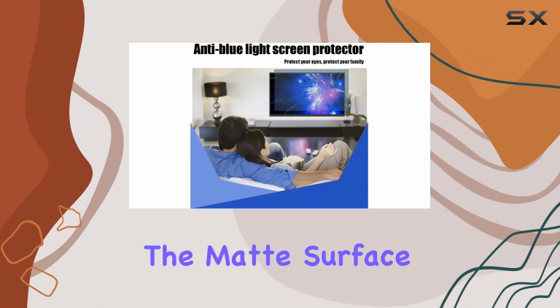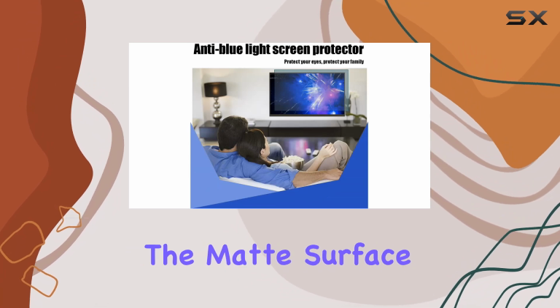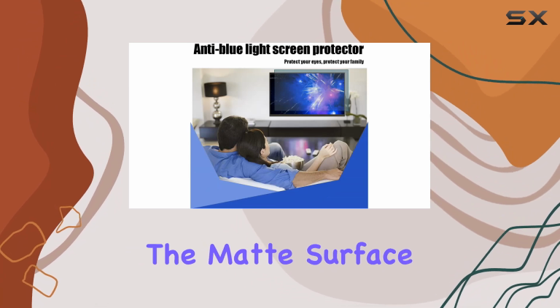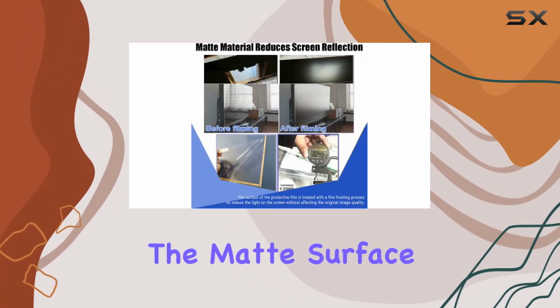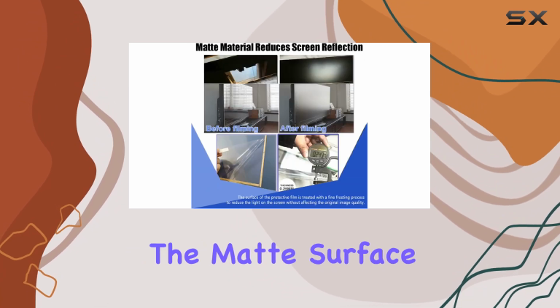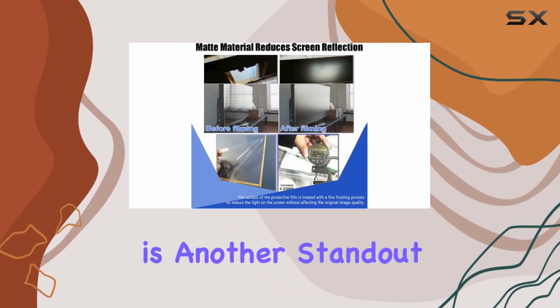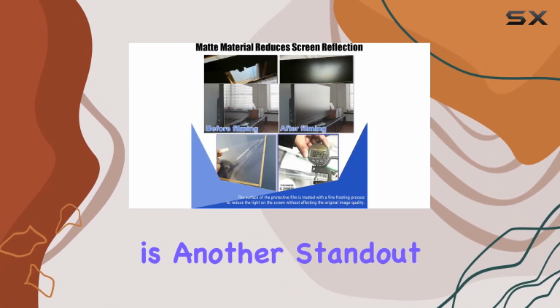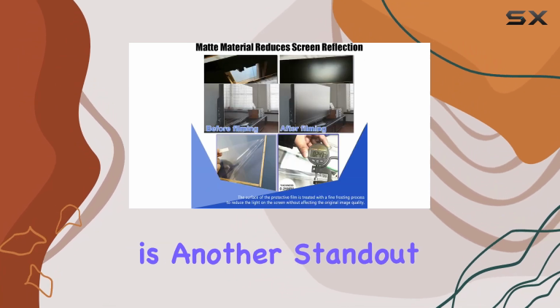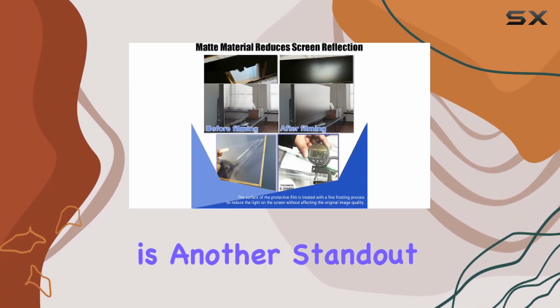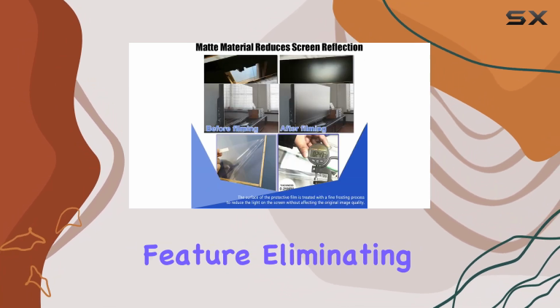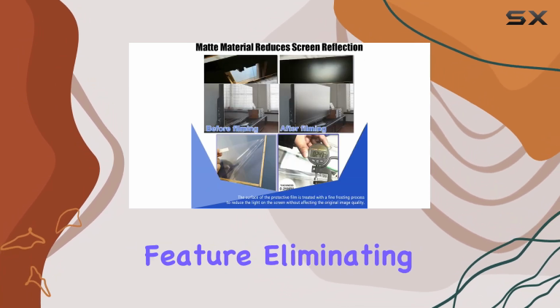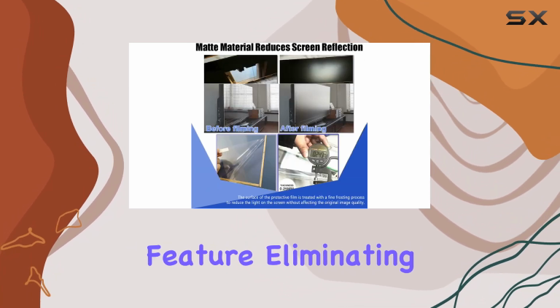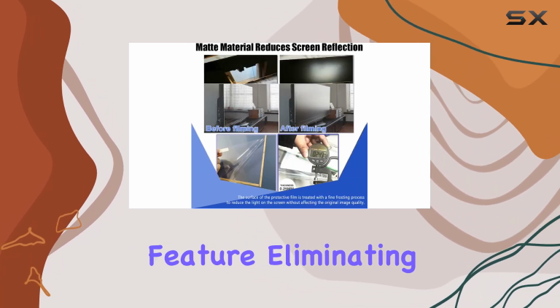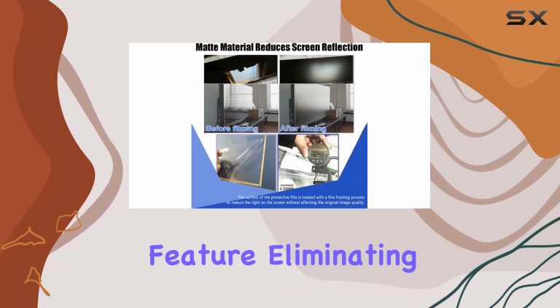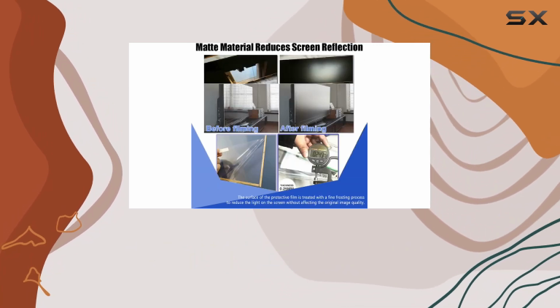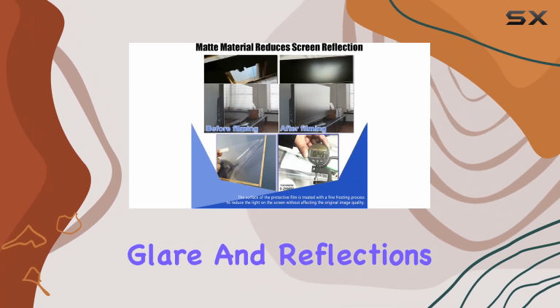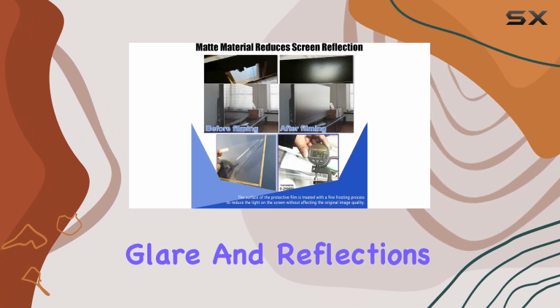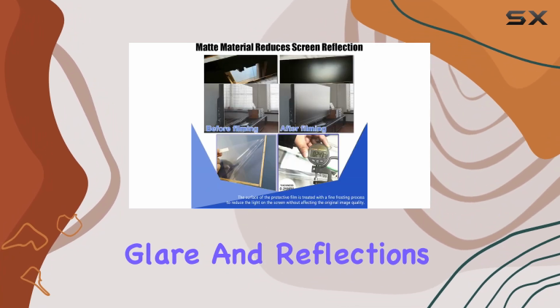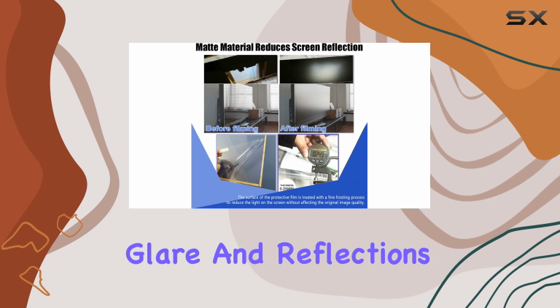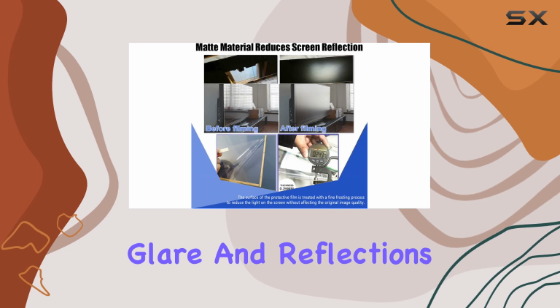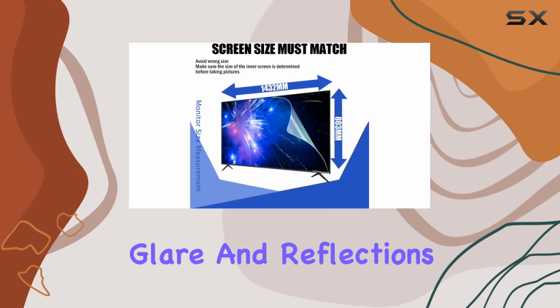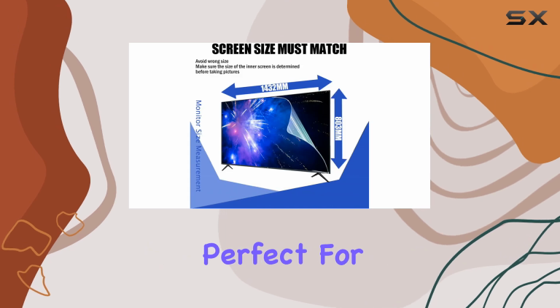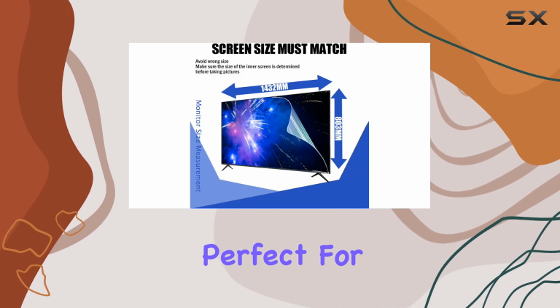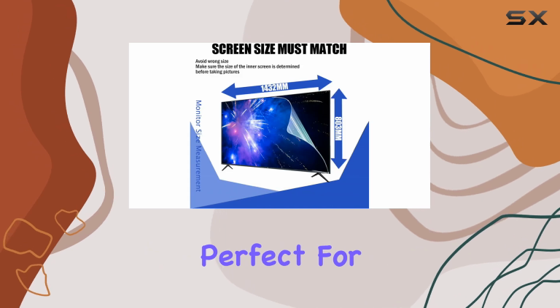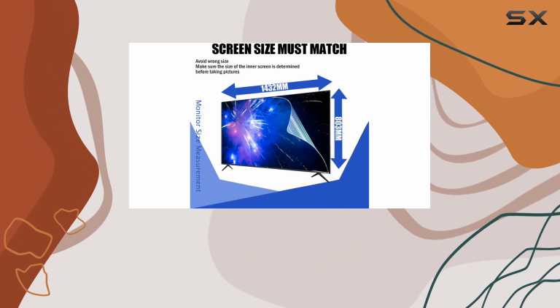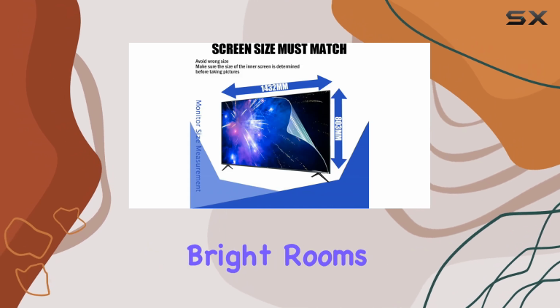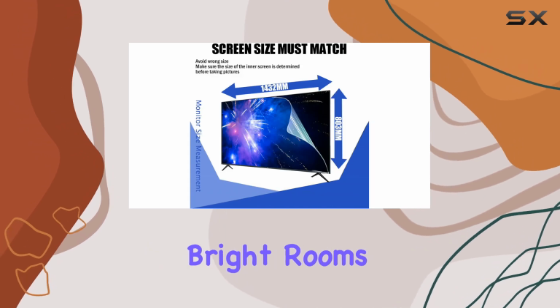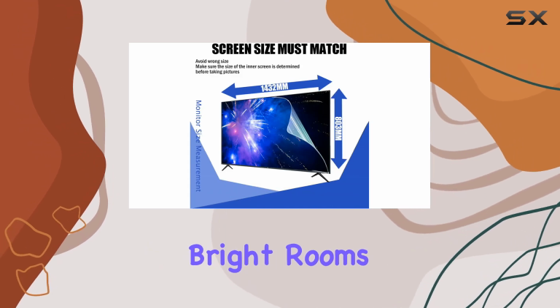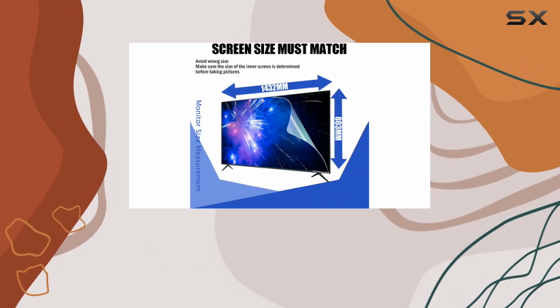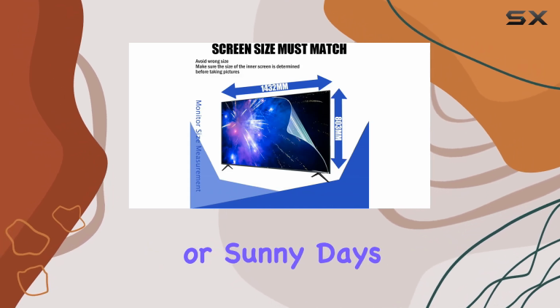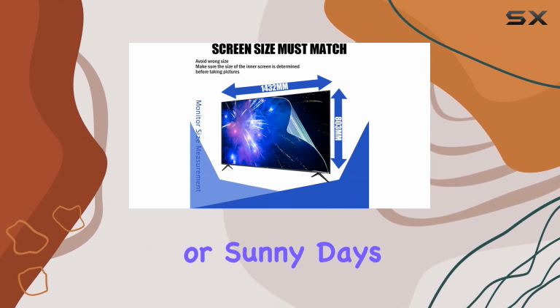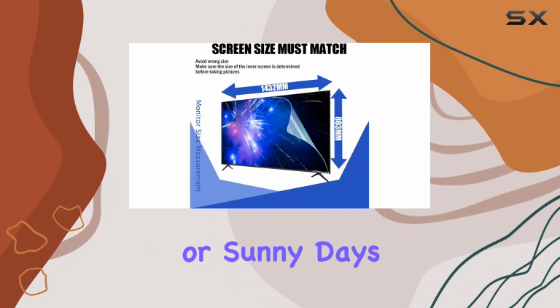The matte surface is another standout feature, eliminating glare and reflections — perfect for bright rooms or sunny days.